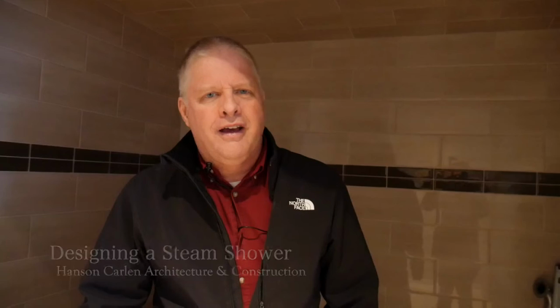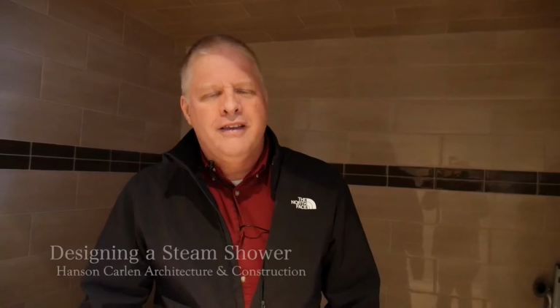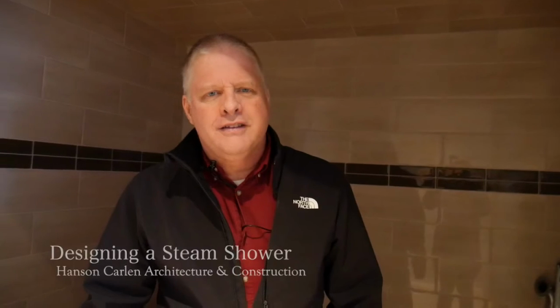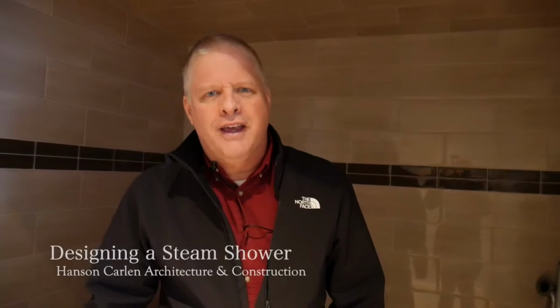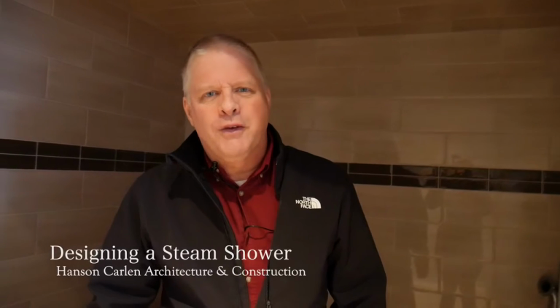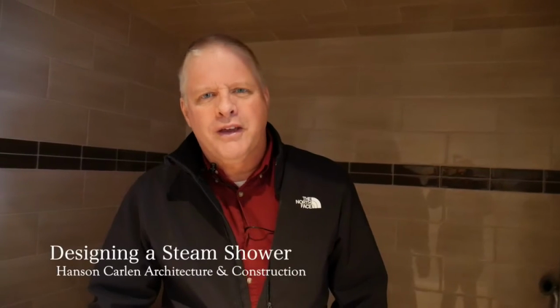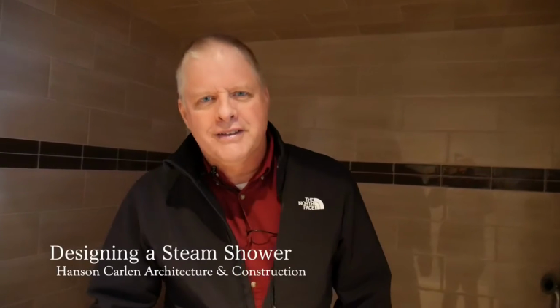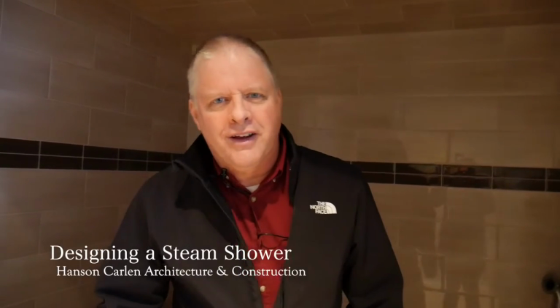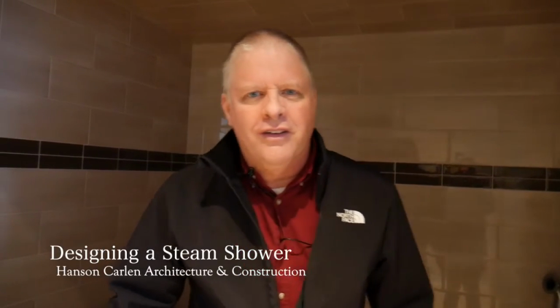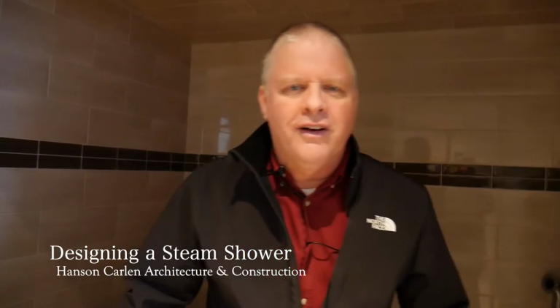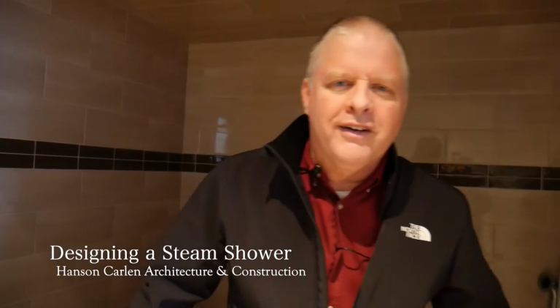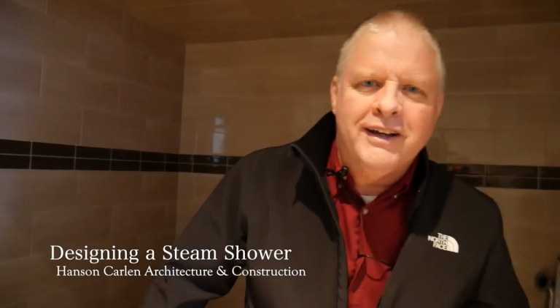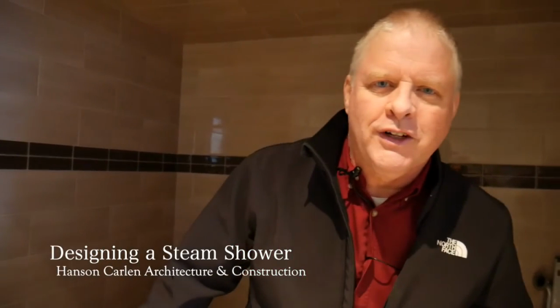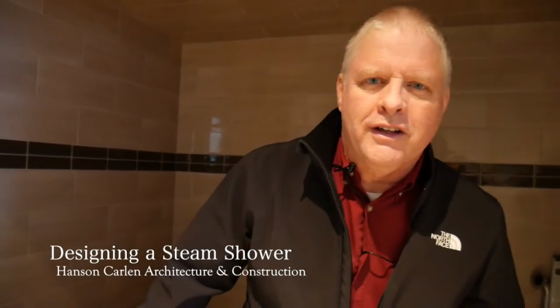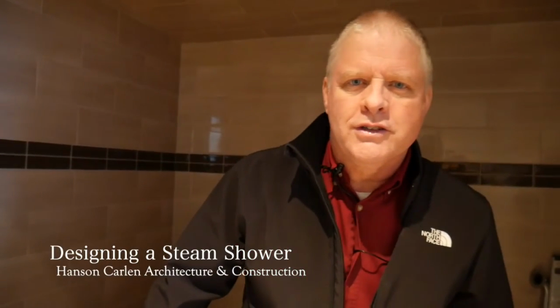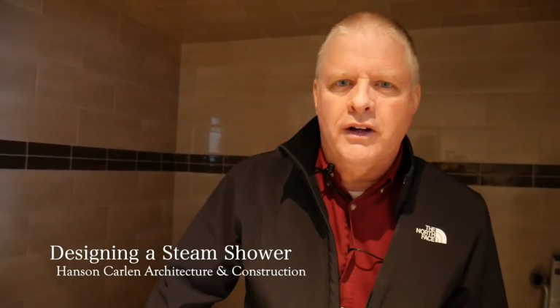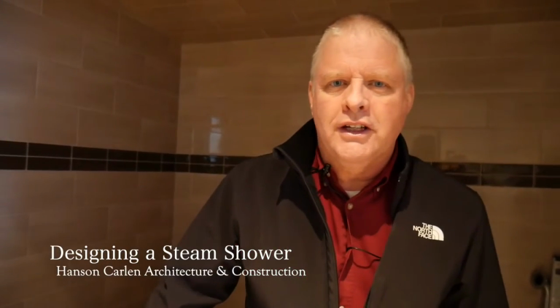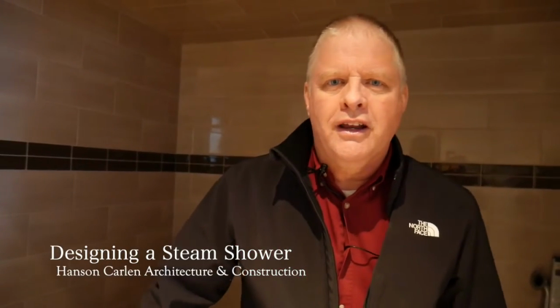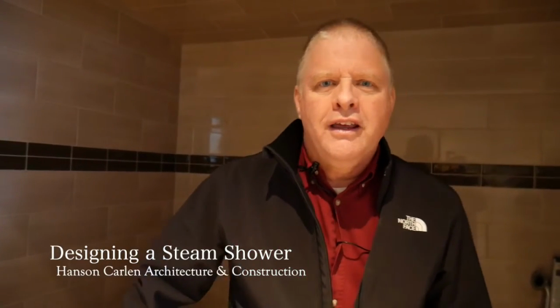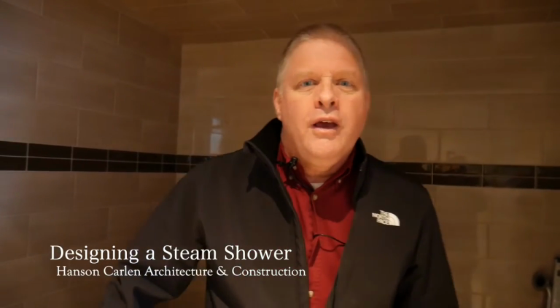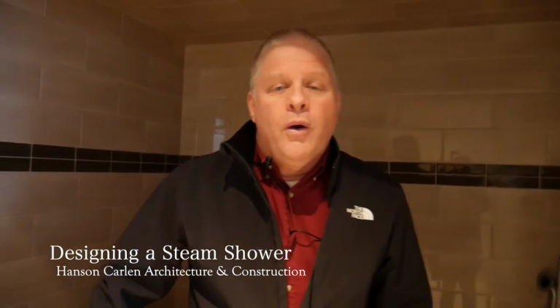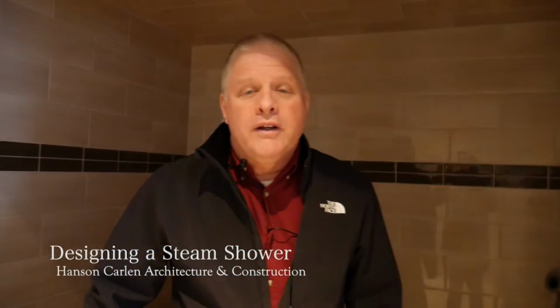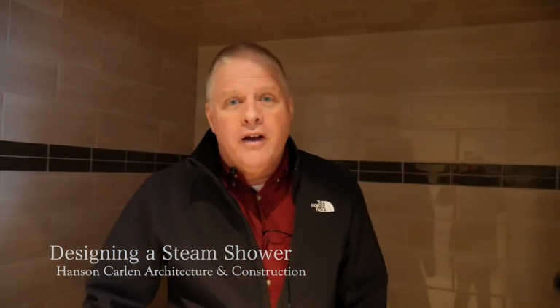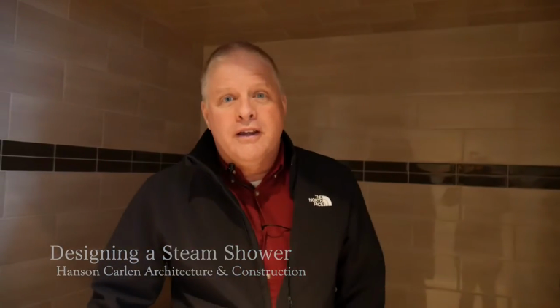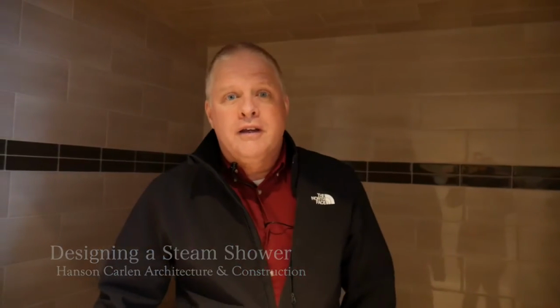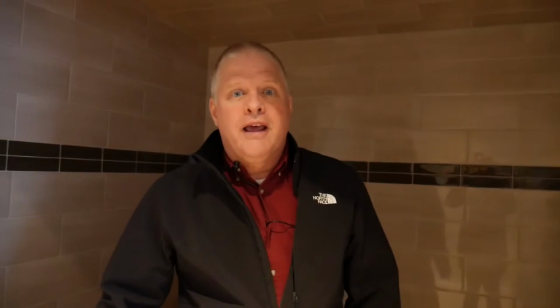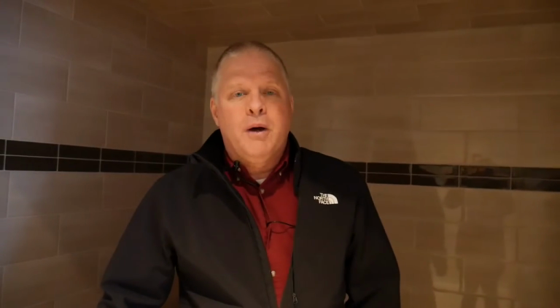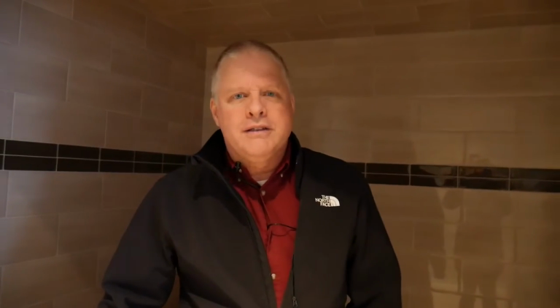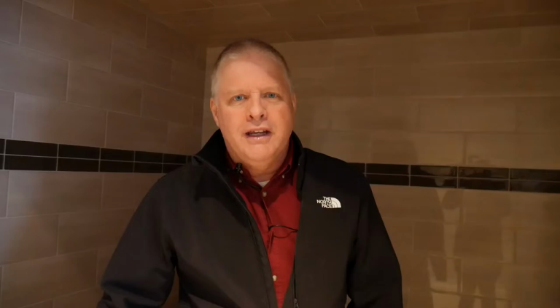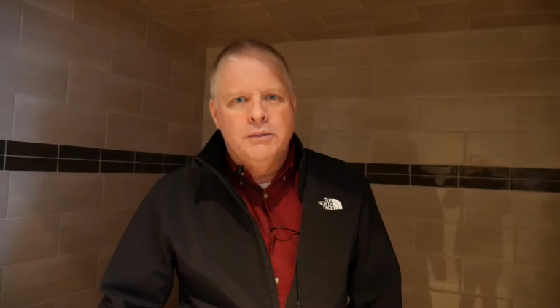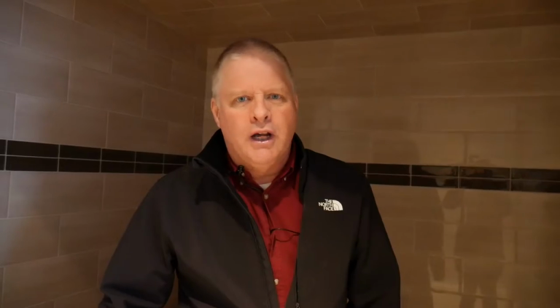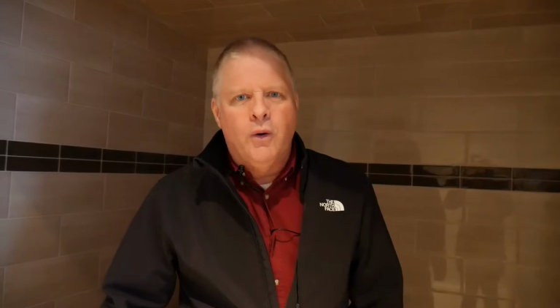Hi, this is David with Hanson Carlin Architecture and Construction. I want to talk to you today about a steam shower.